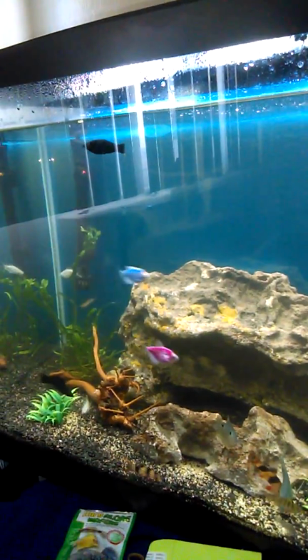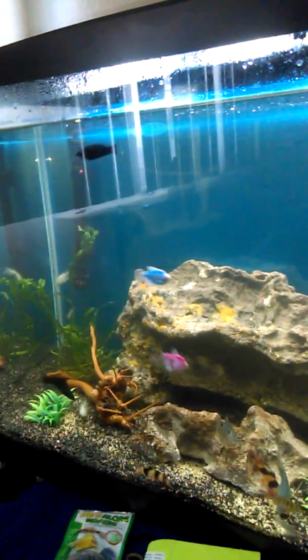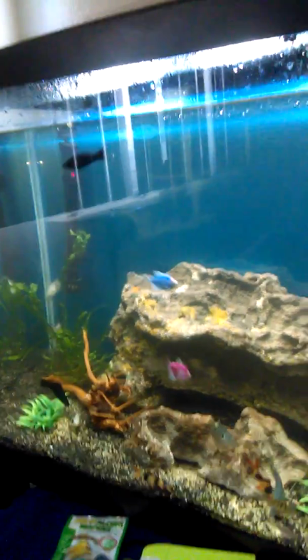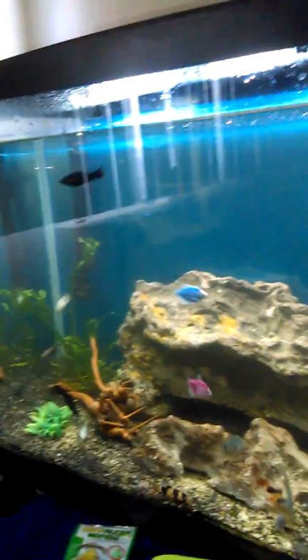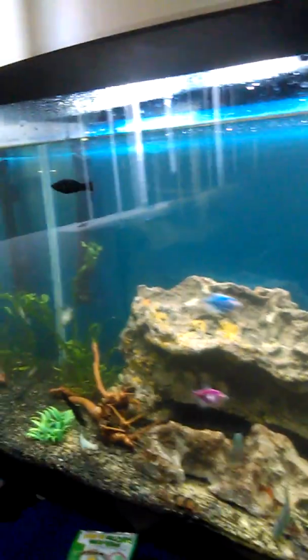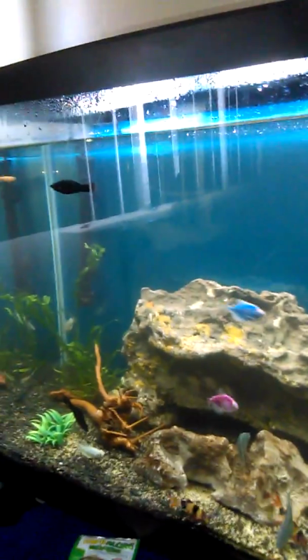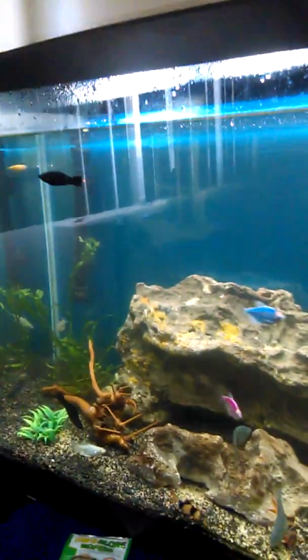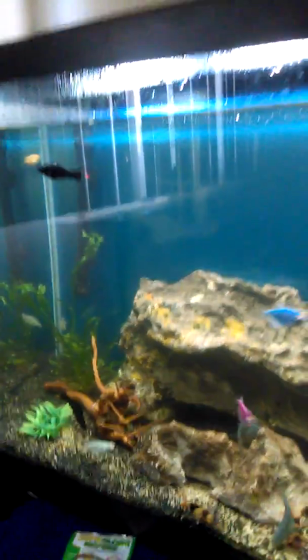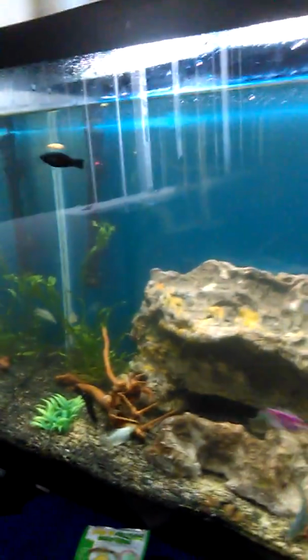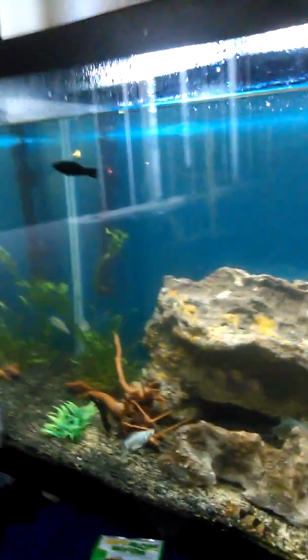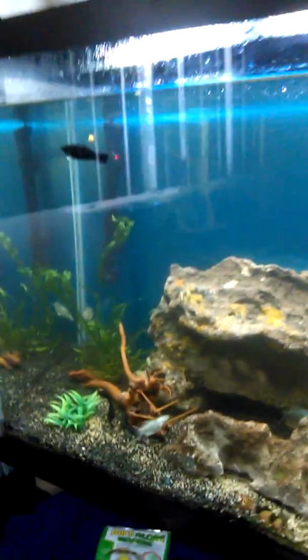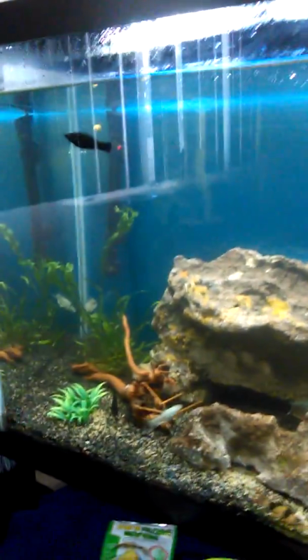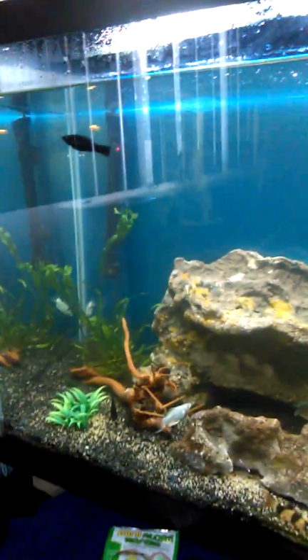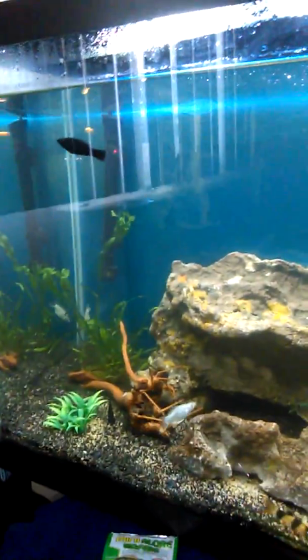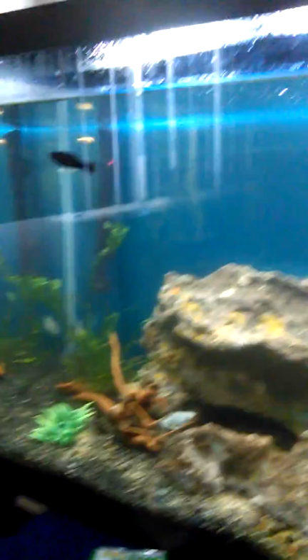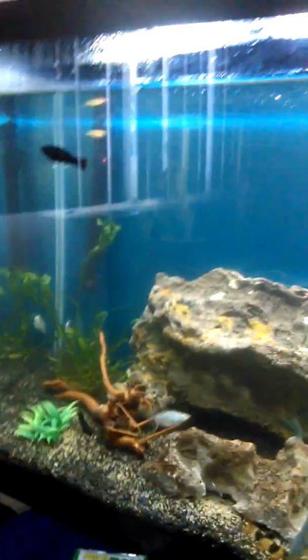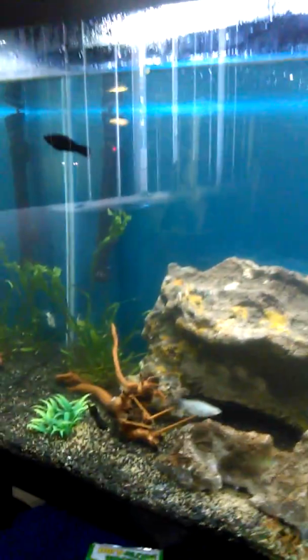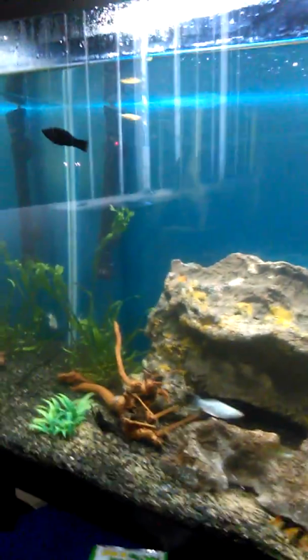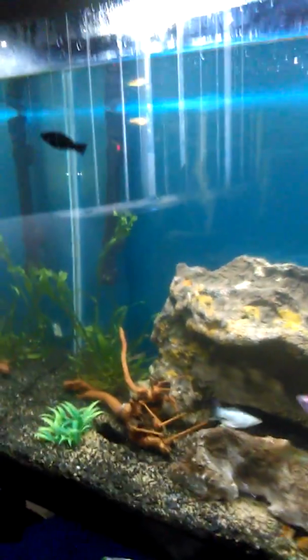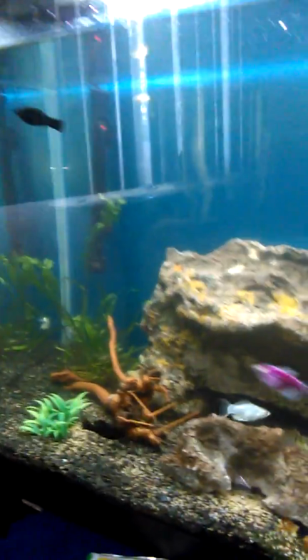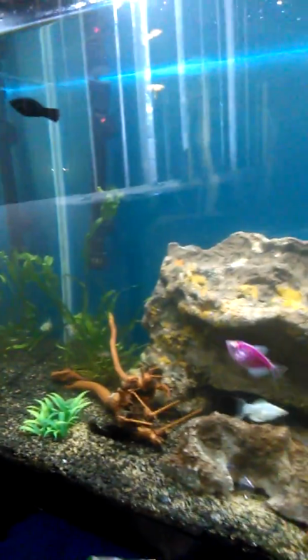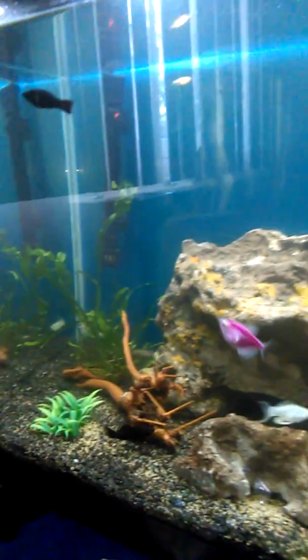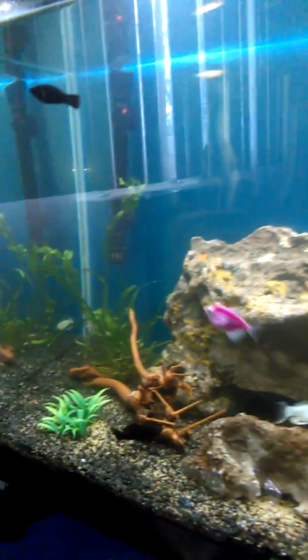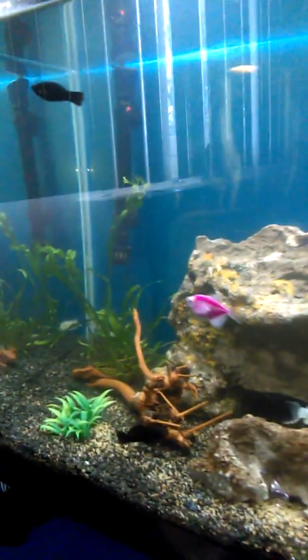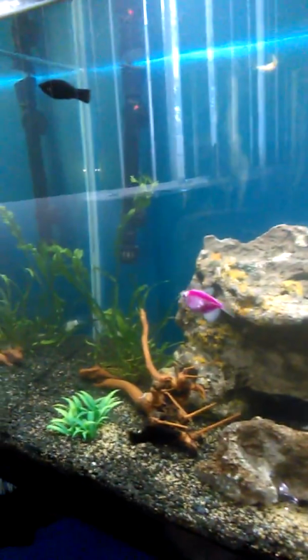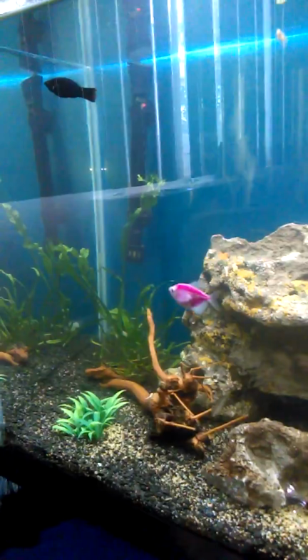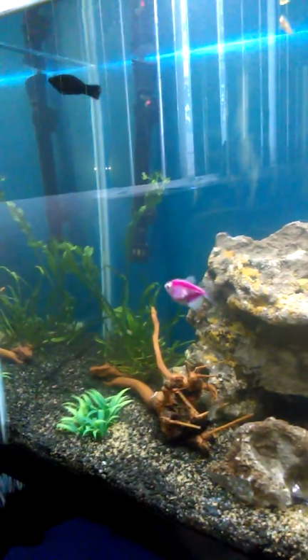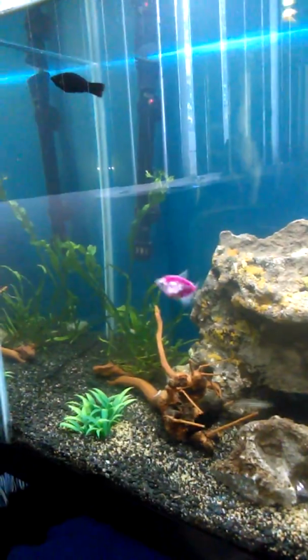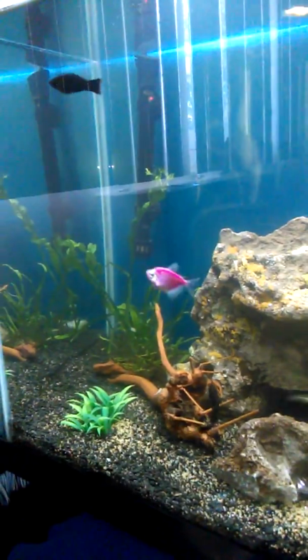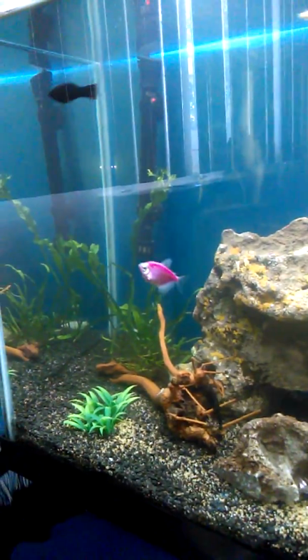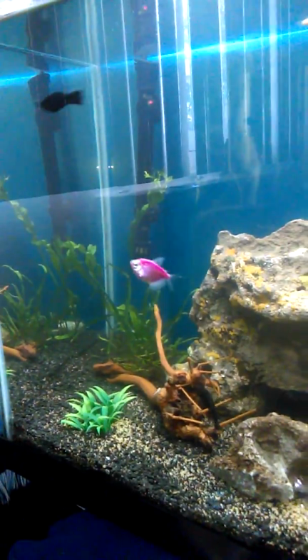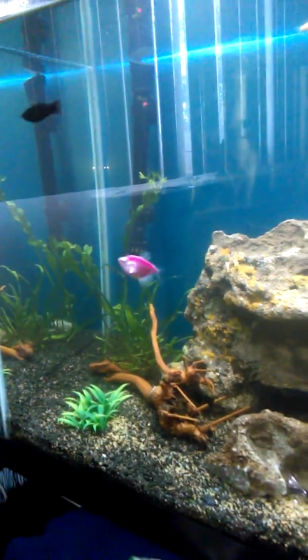Yo, what's up YouTube? This is Ryan. This is an updated video of my aquarium.